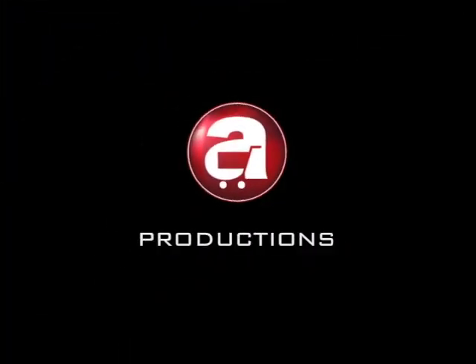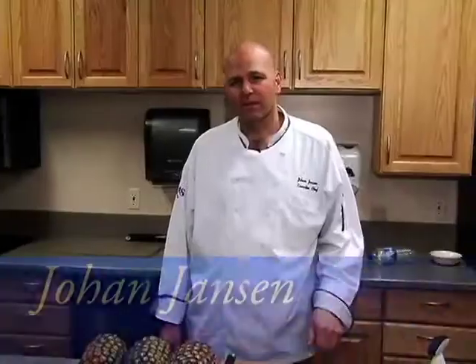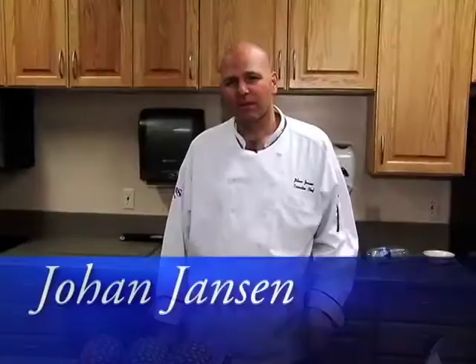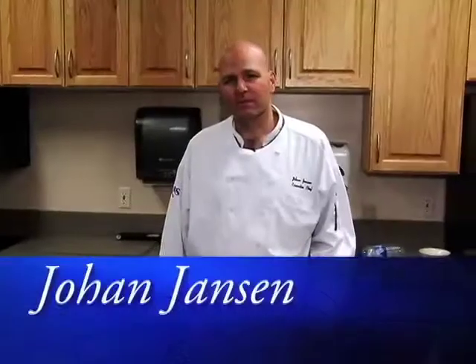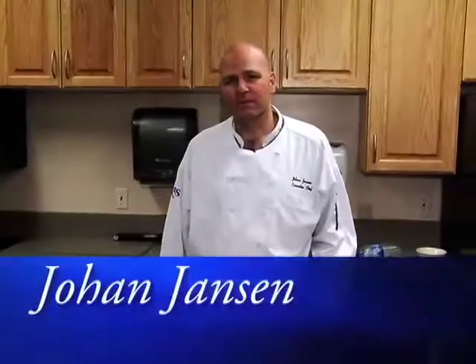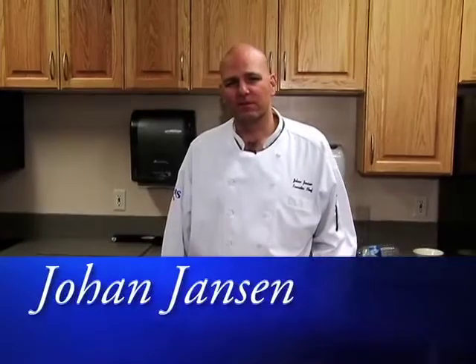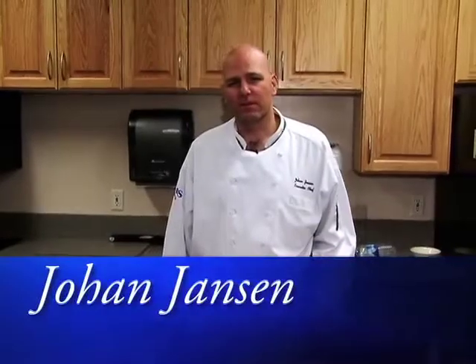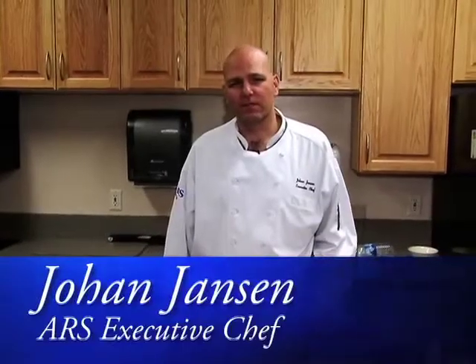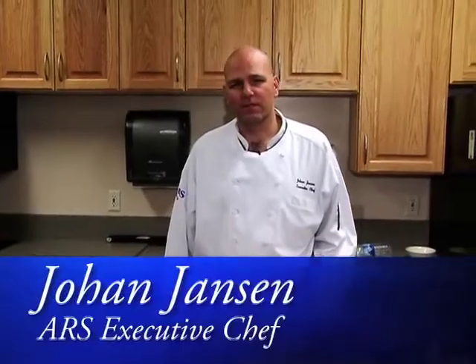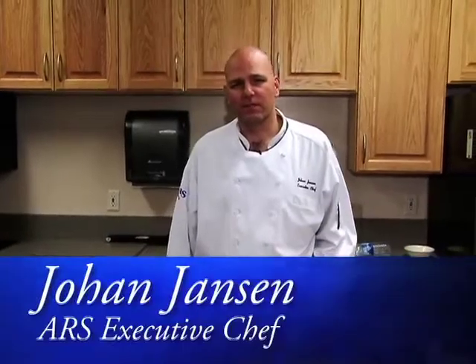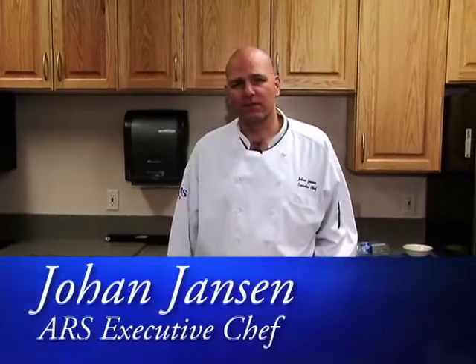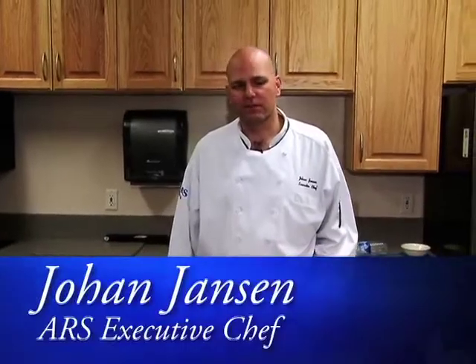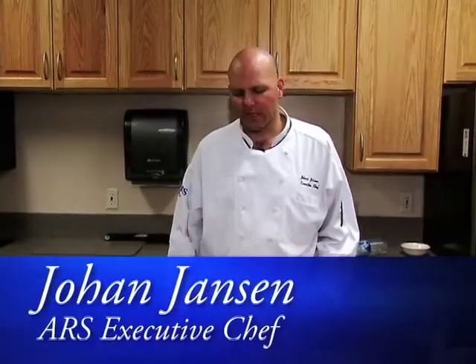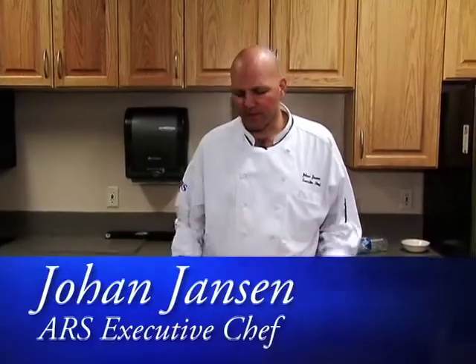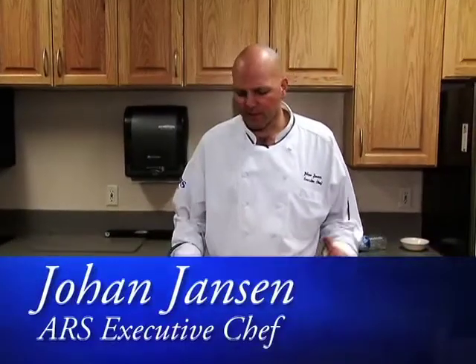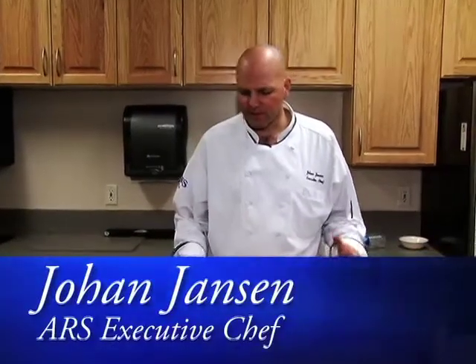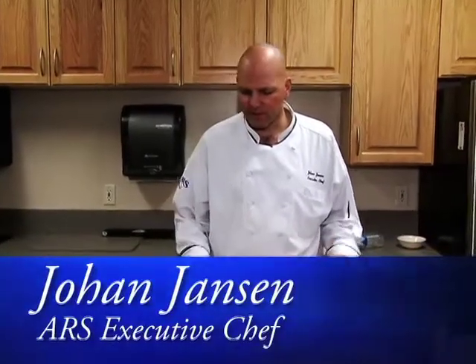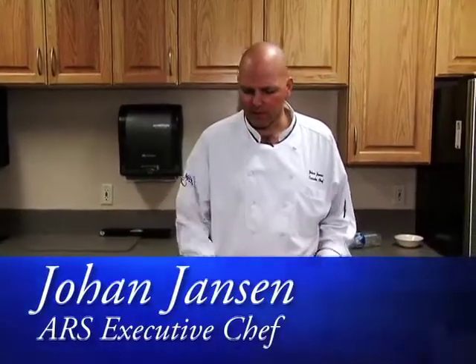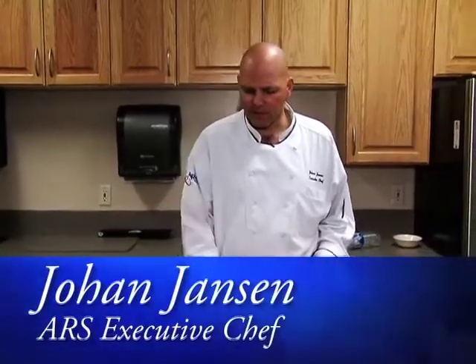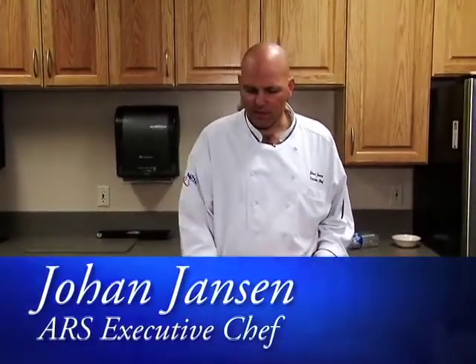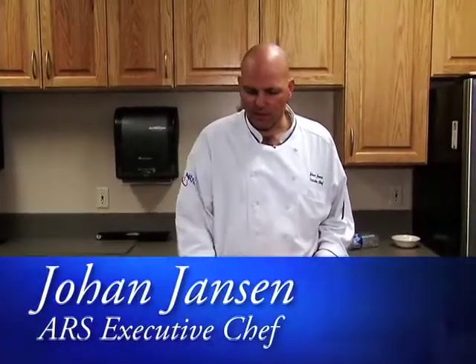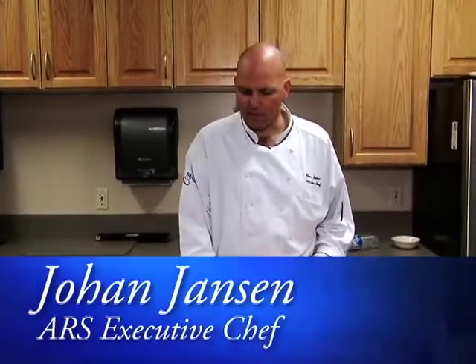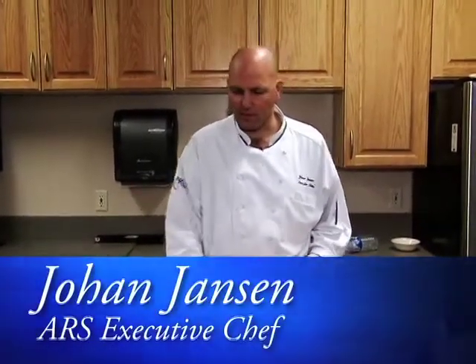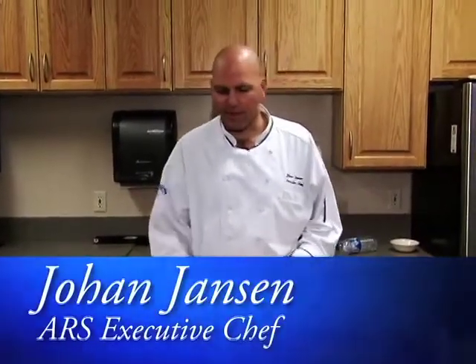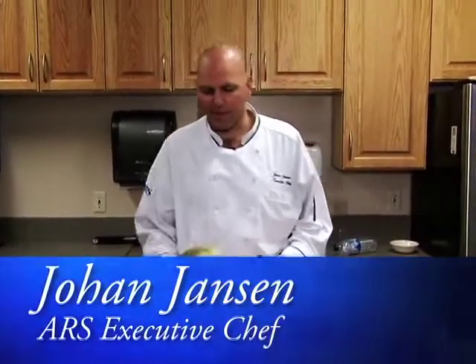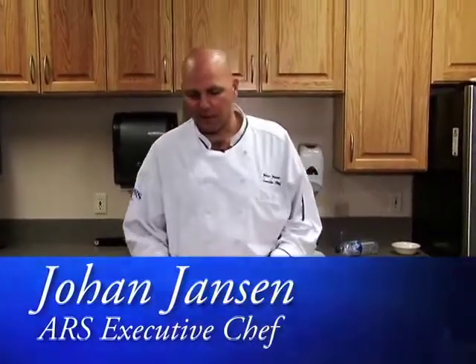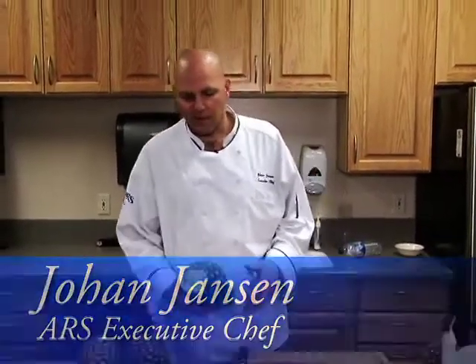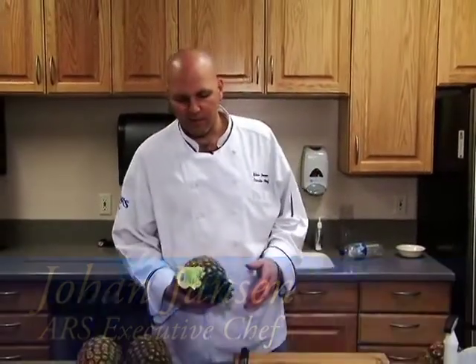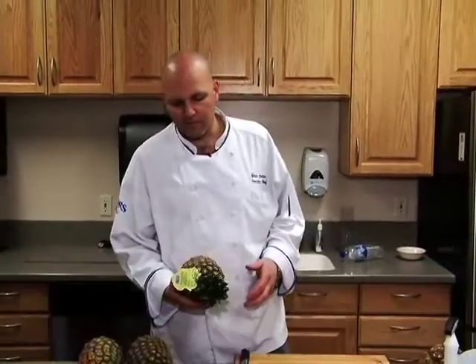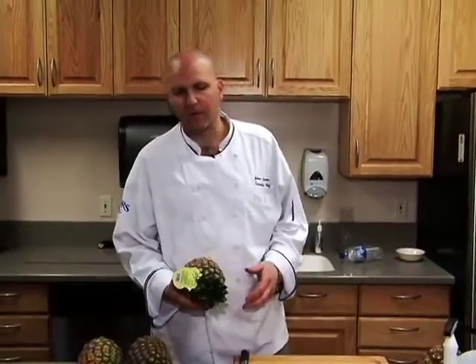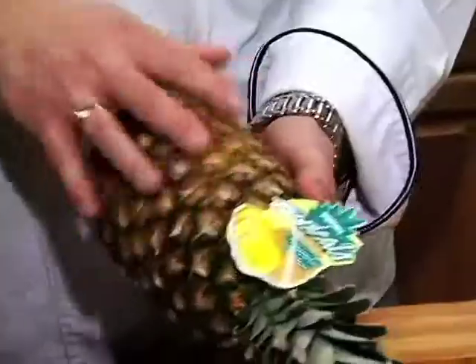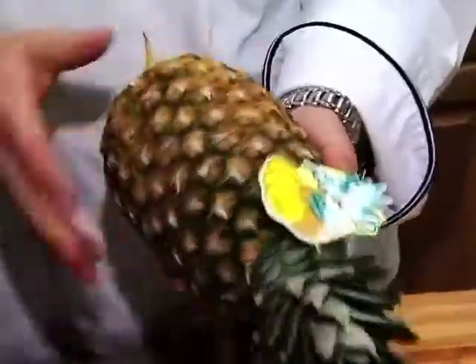Welcome to Cooking with Johan. Today we're going to see how to pick a good pineapple.